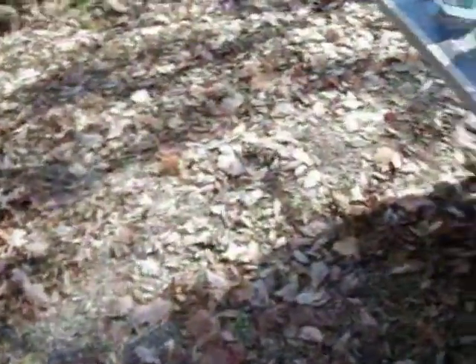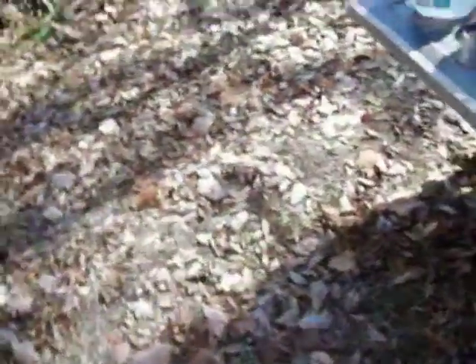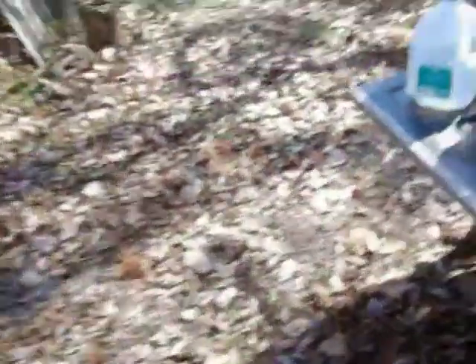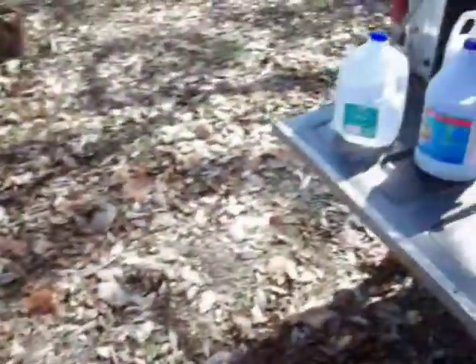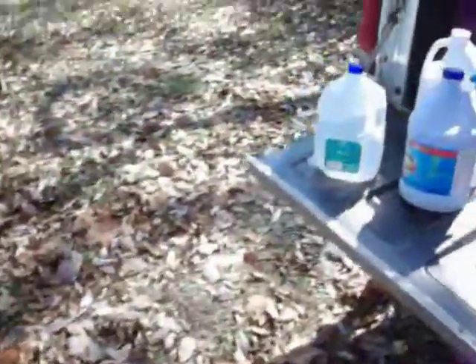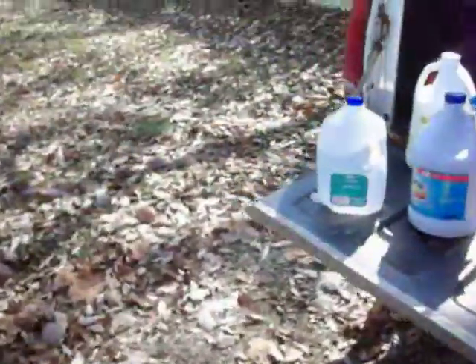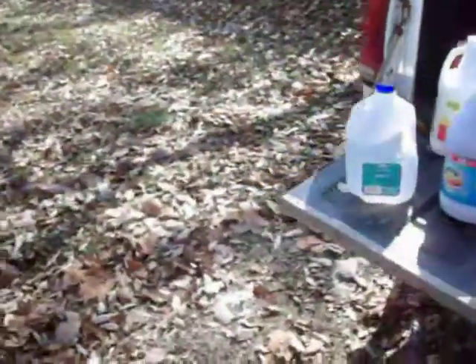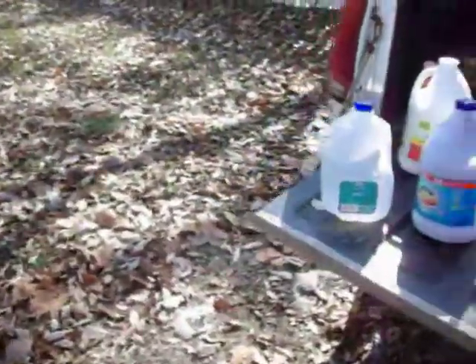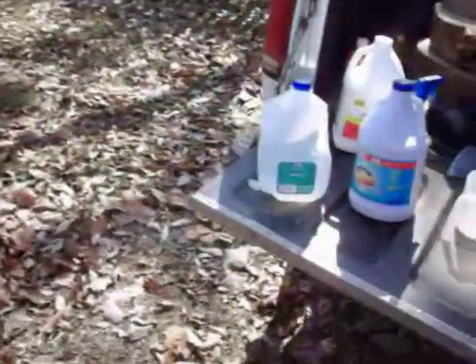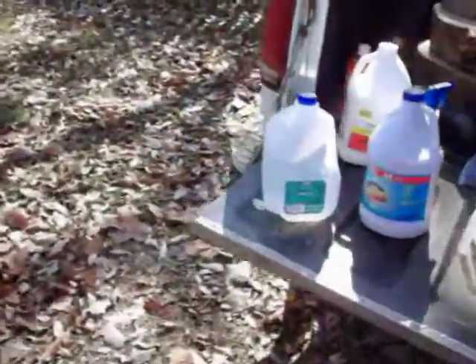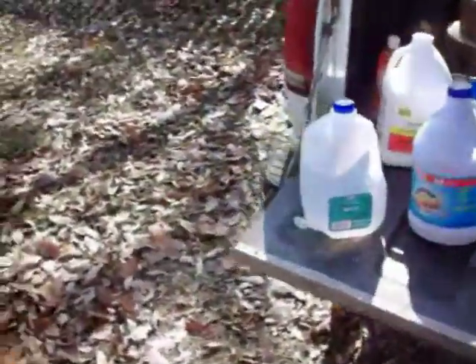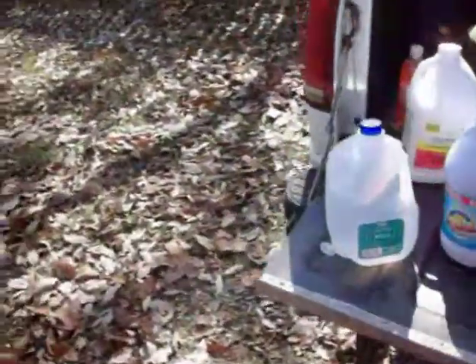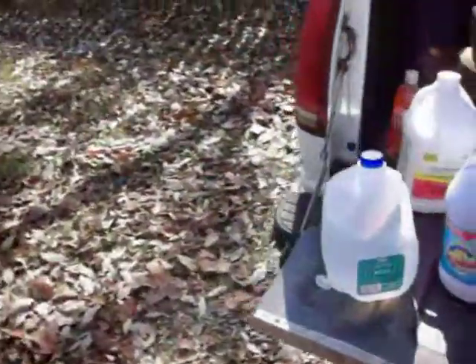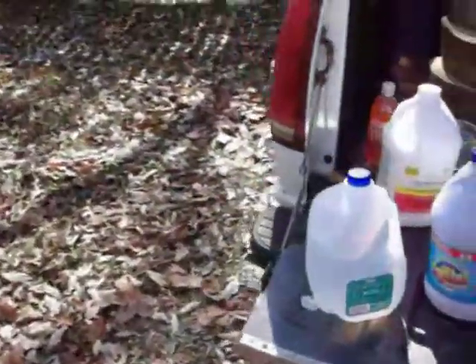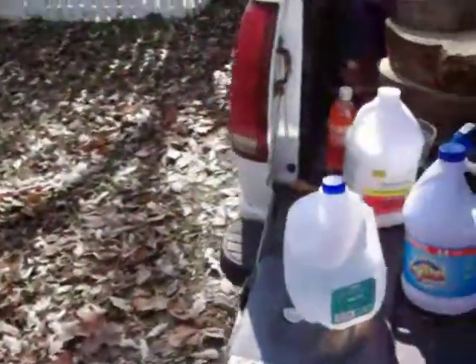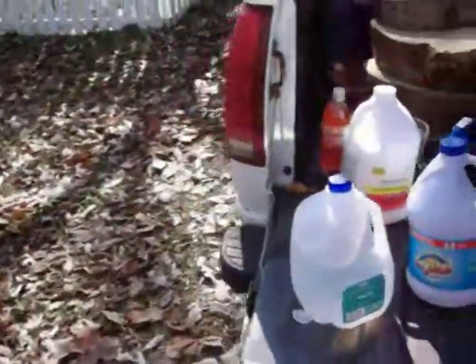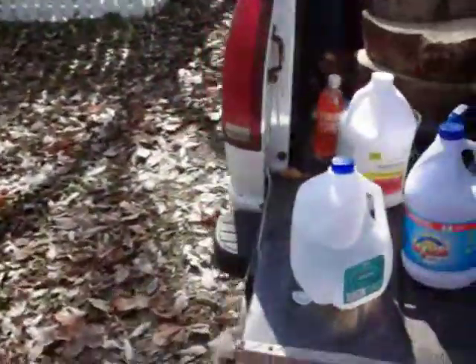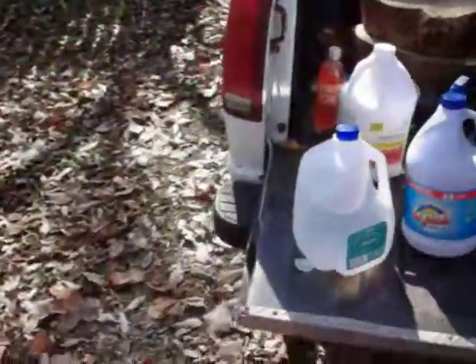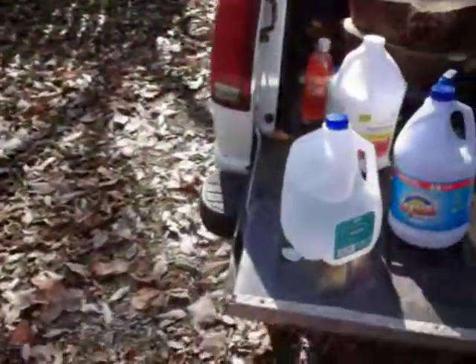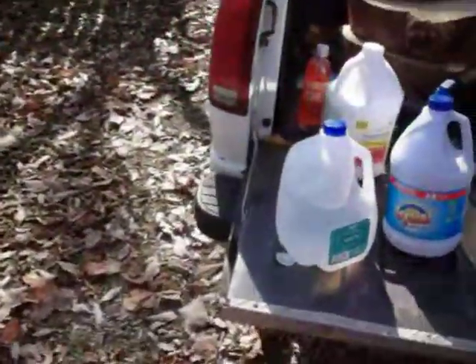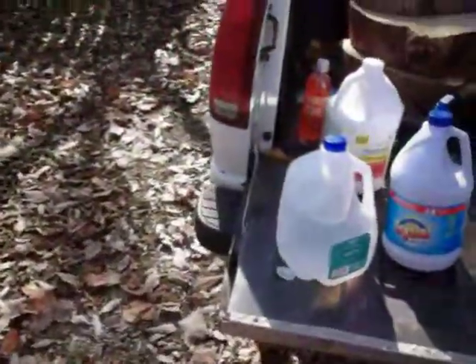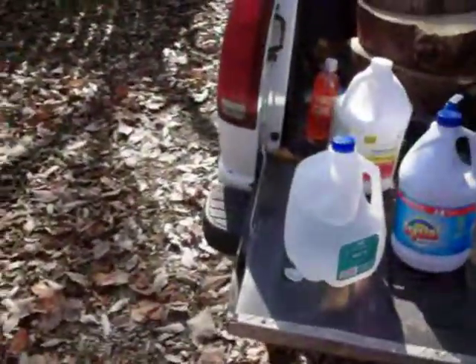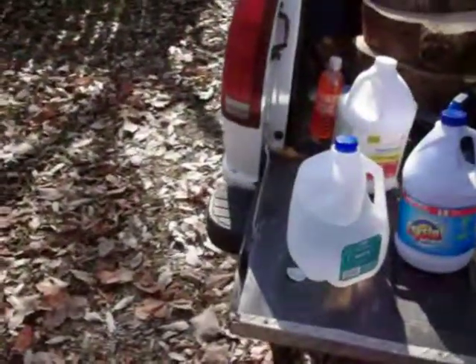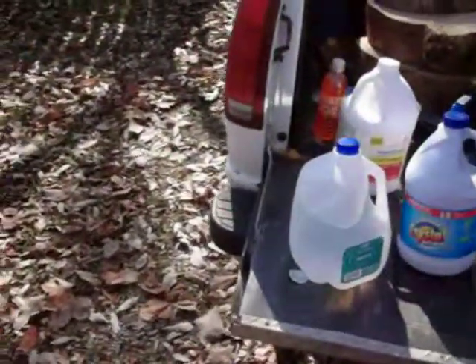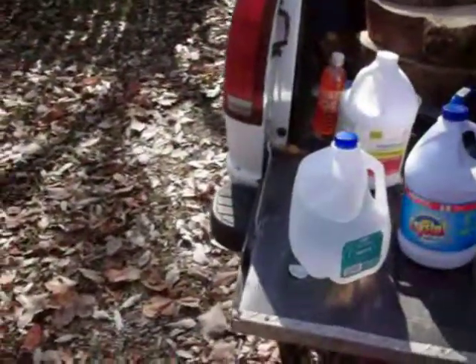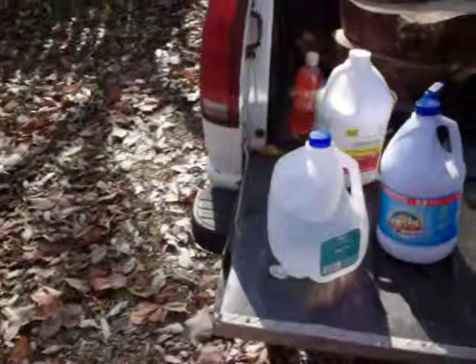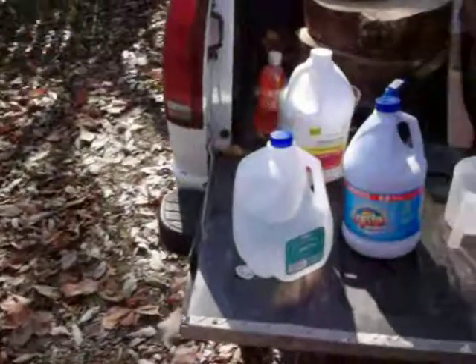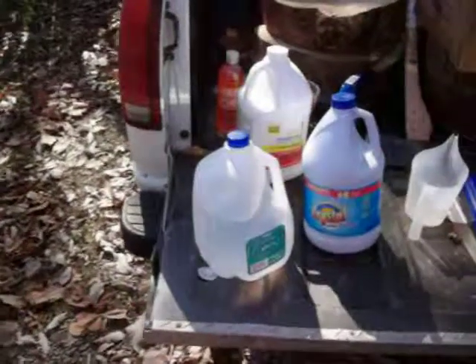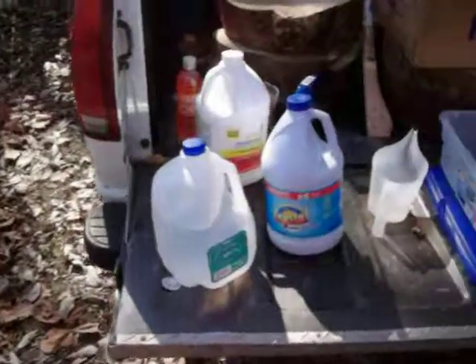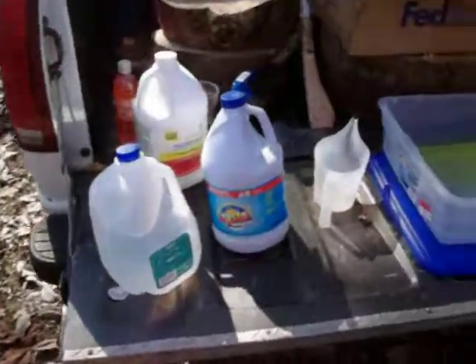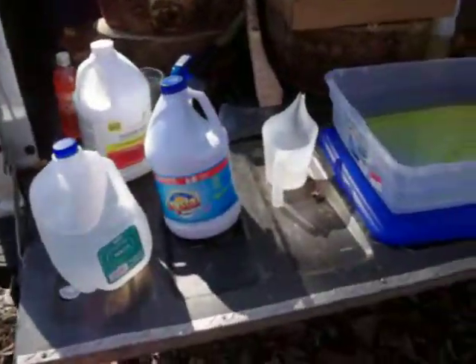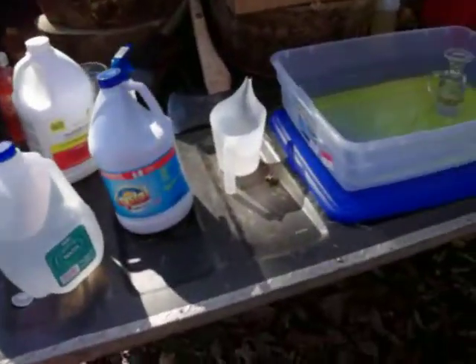And then the chemicals — muriatic acid is like $3 or $4, bleach is like $2 or $3. Nothing is really expensive.